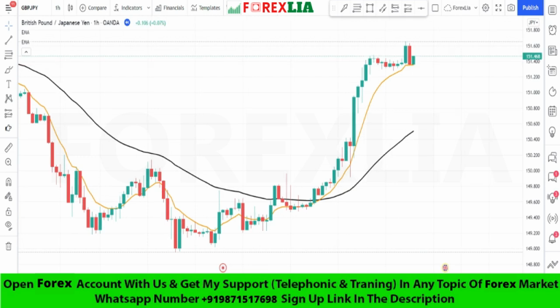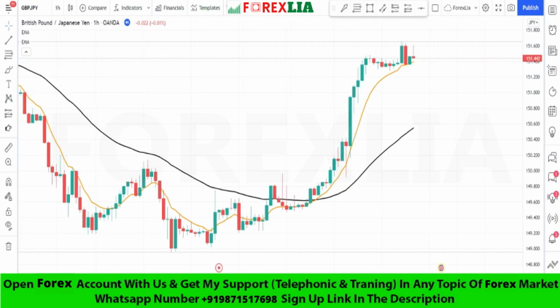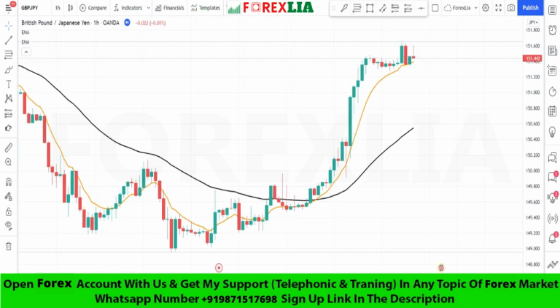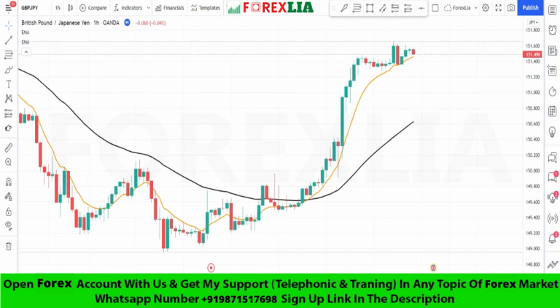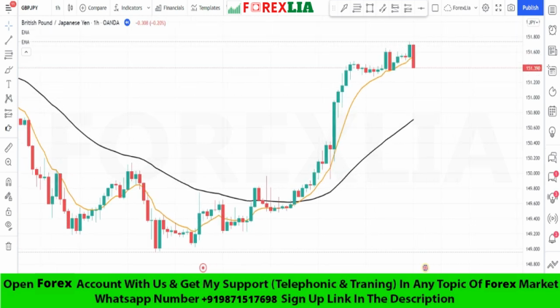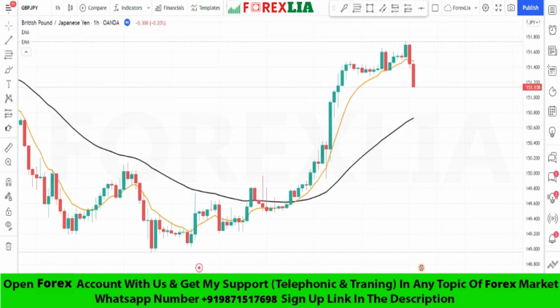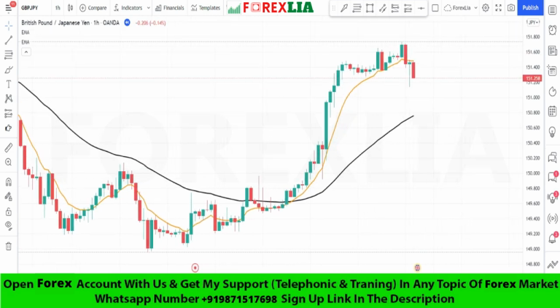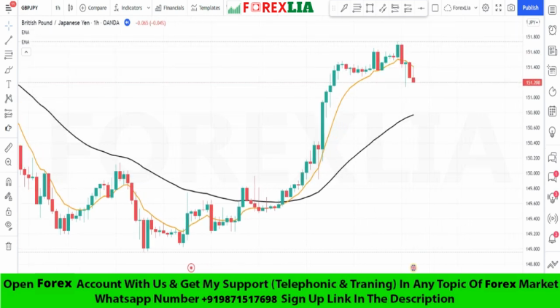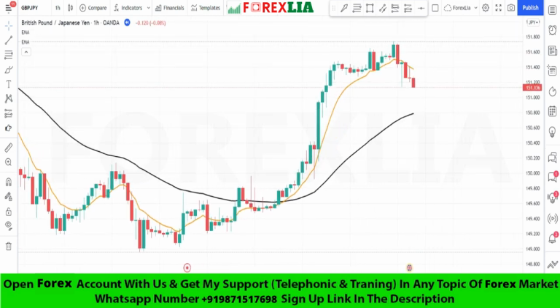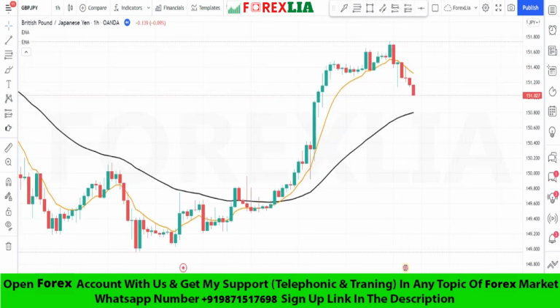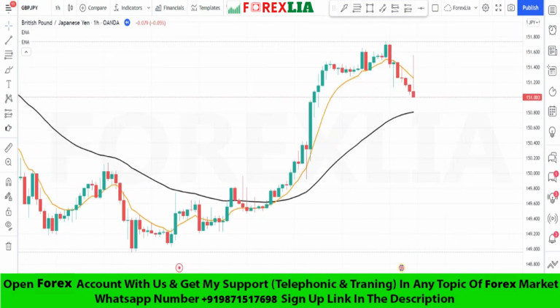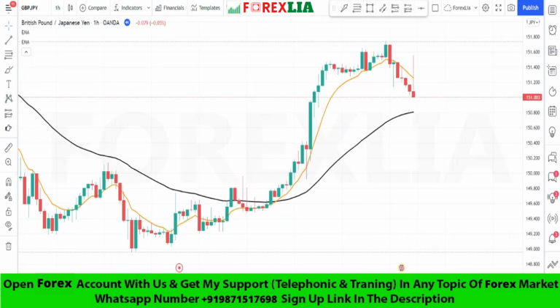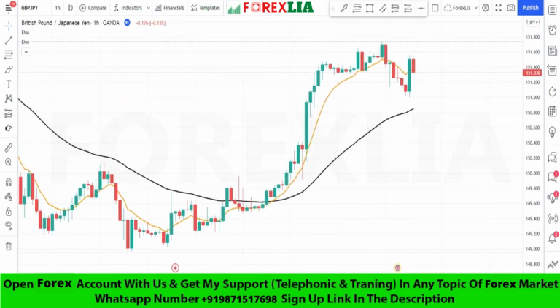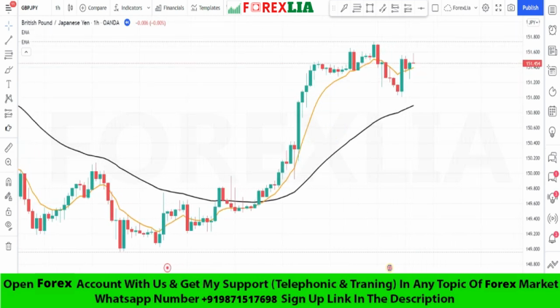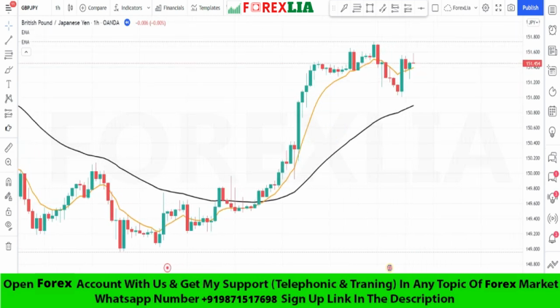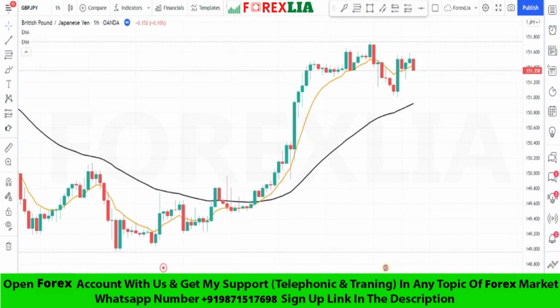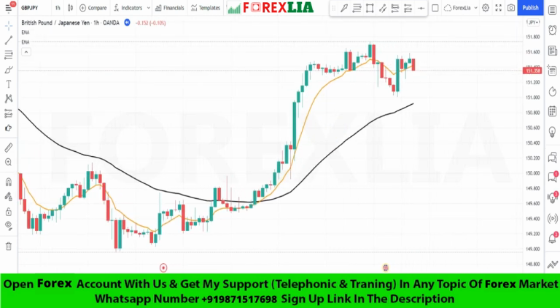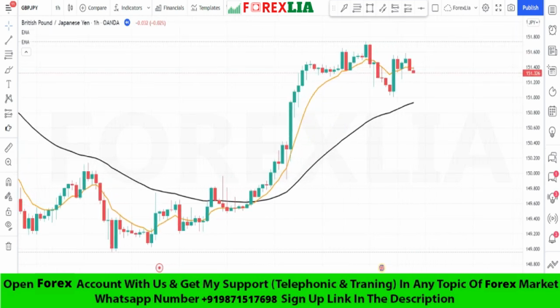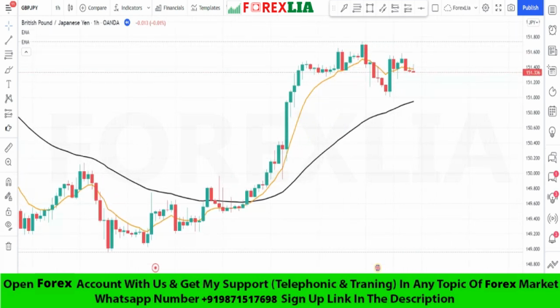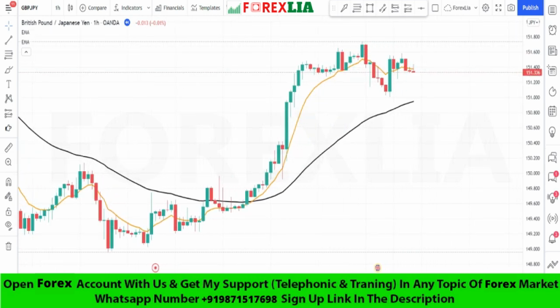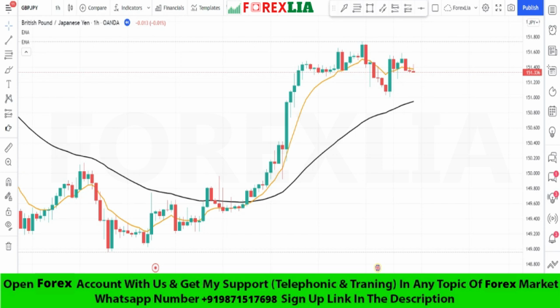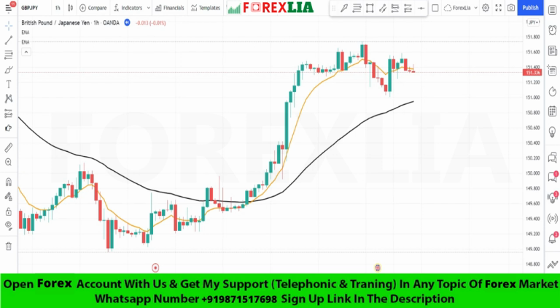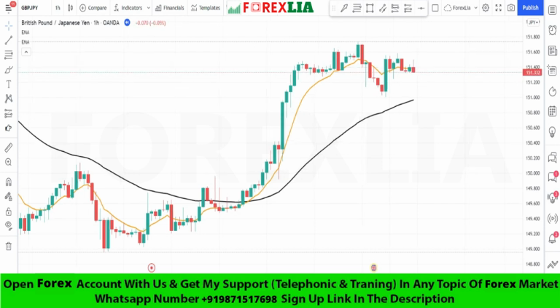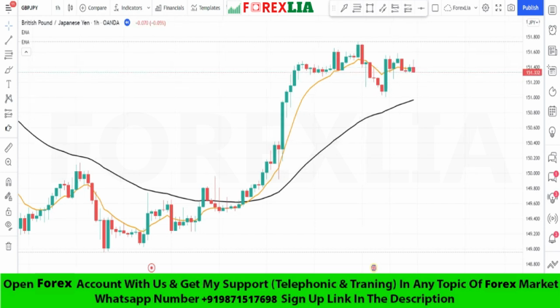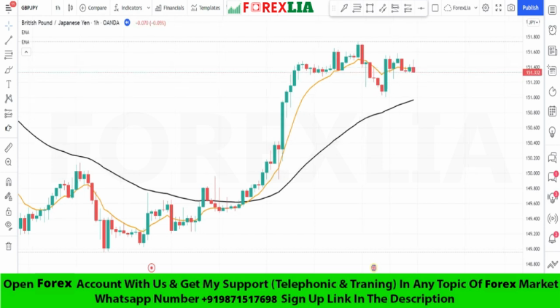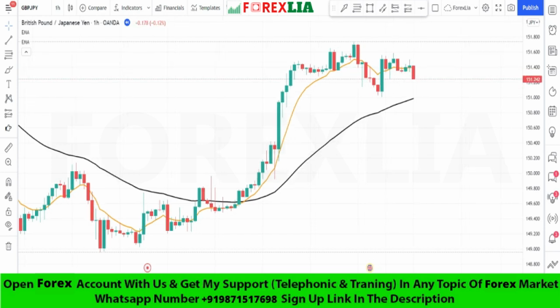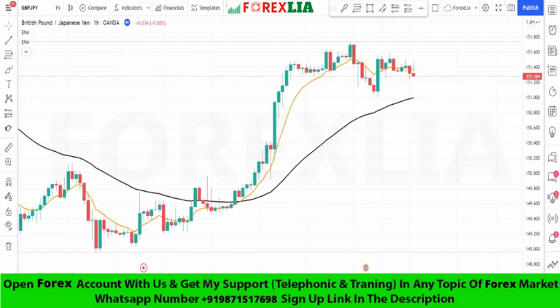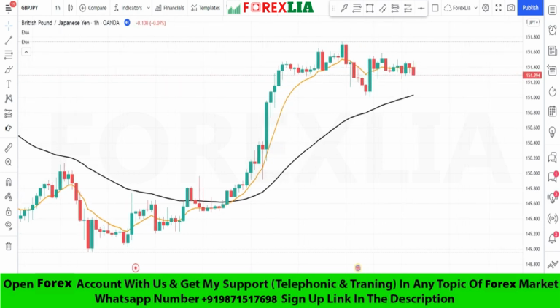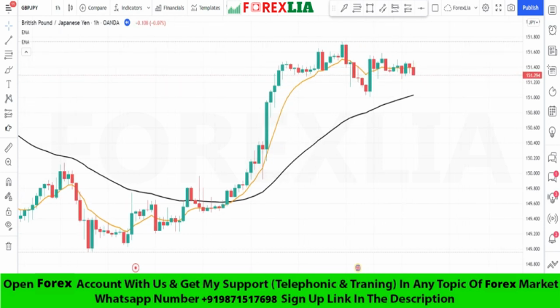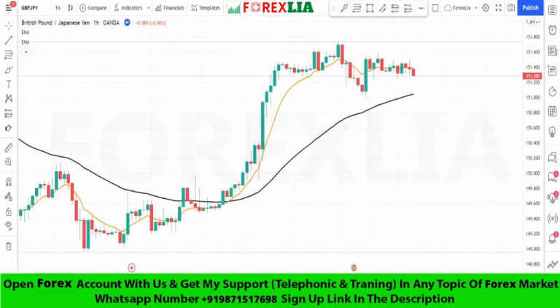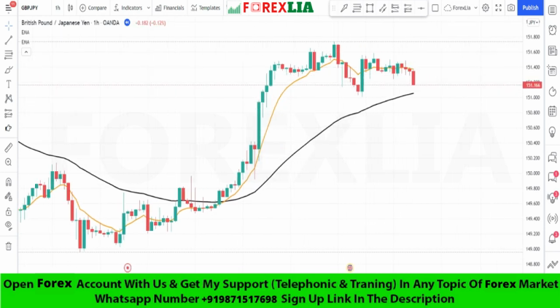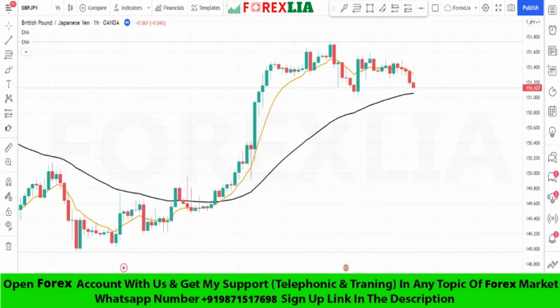If the nine period moving average crosses the 50 period moving average downward, then we take a sell trade.